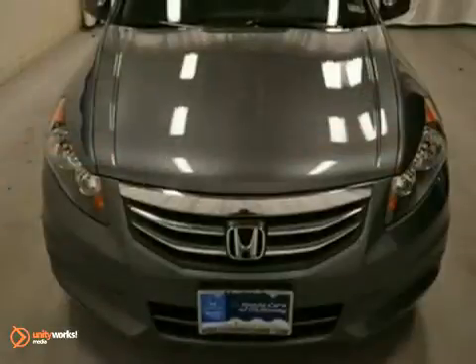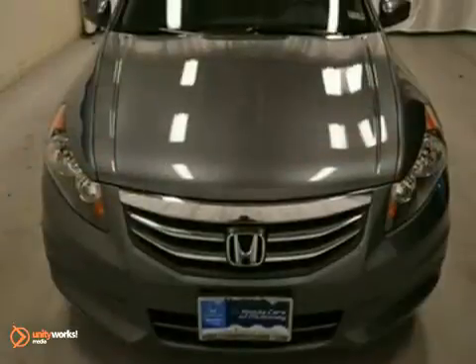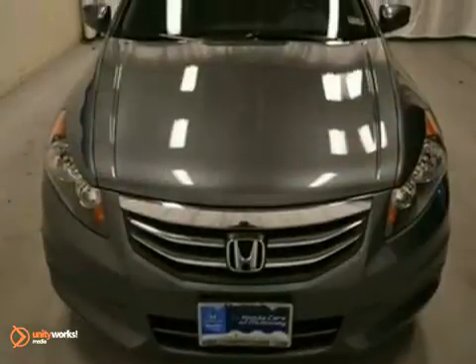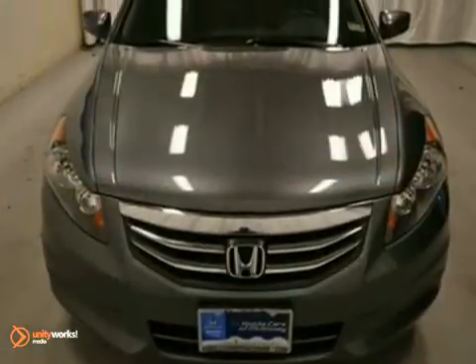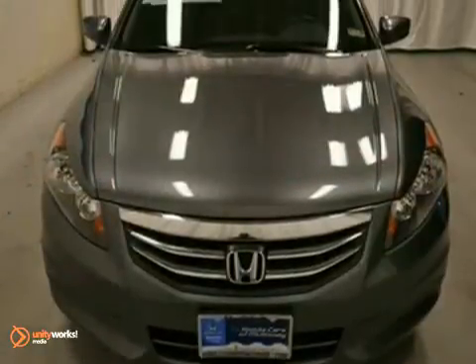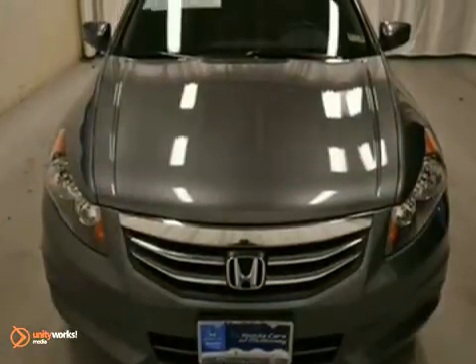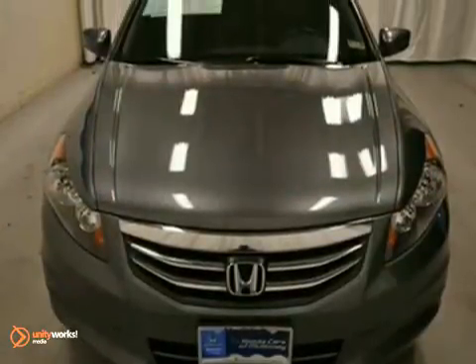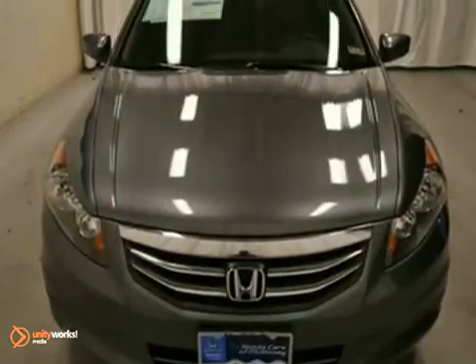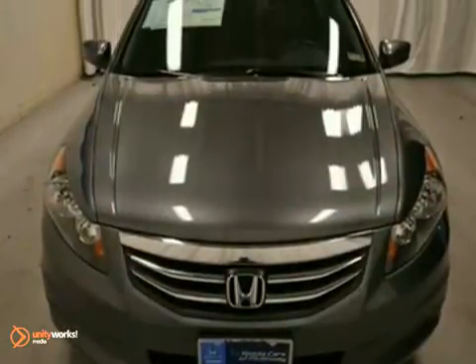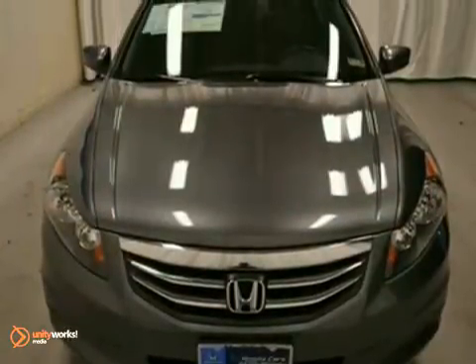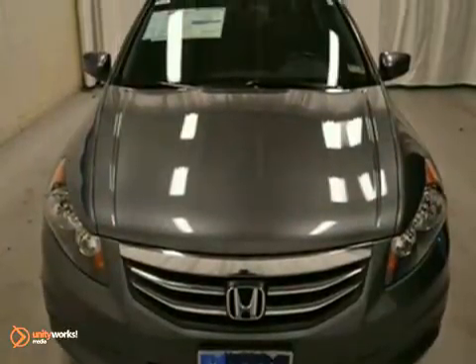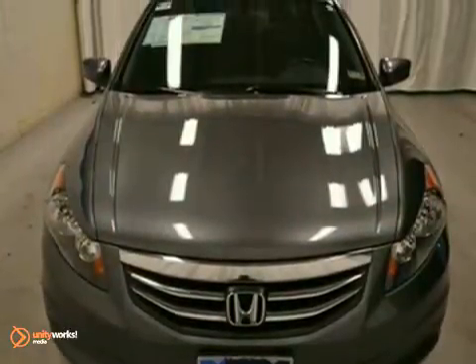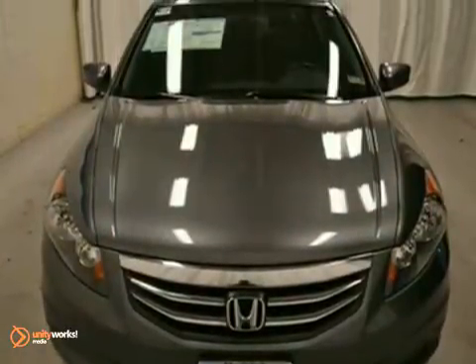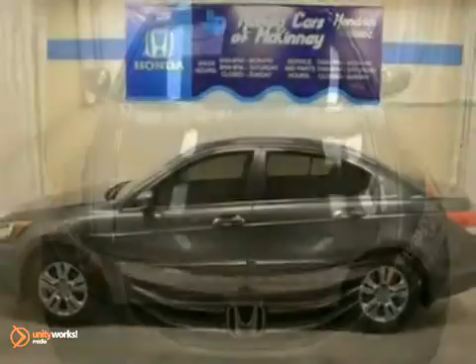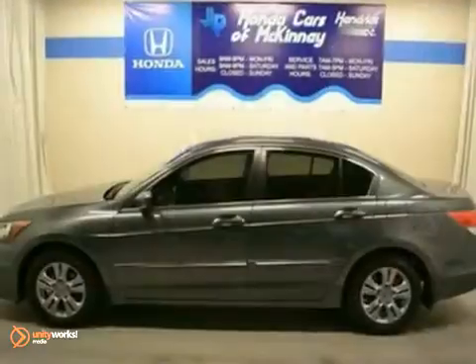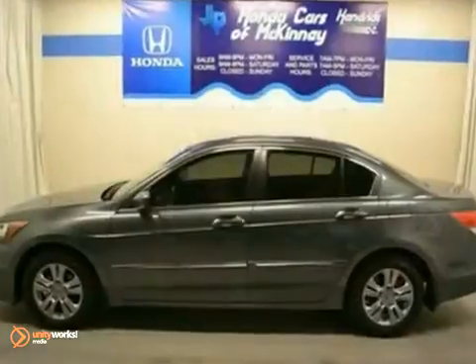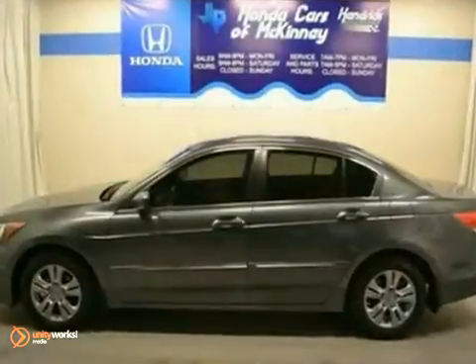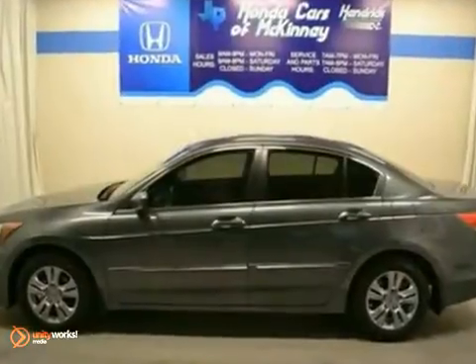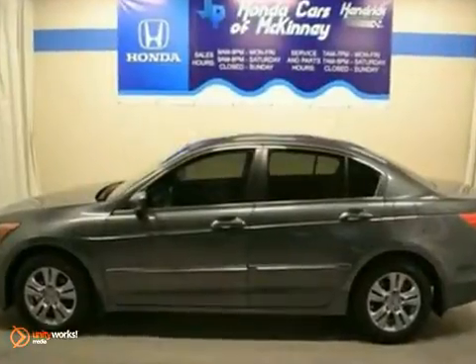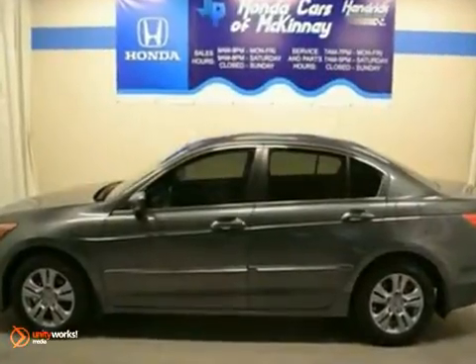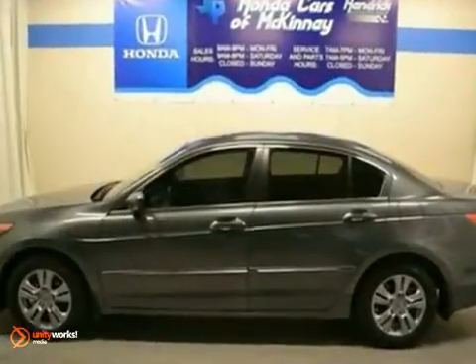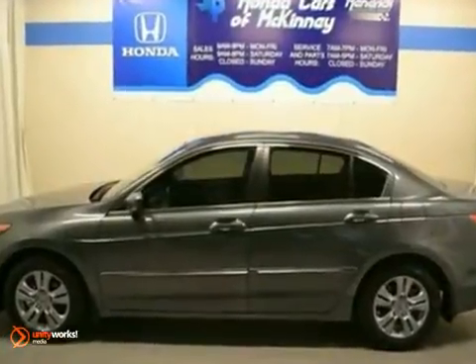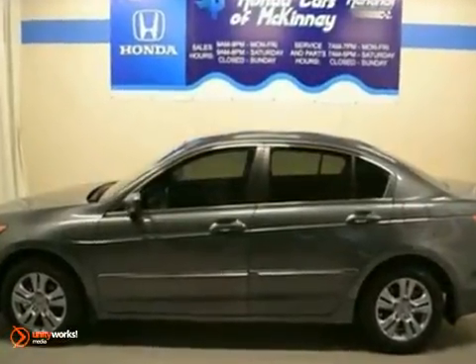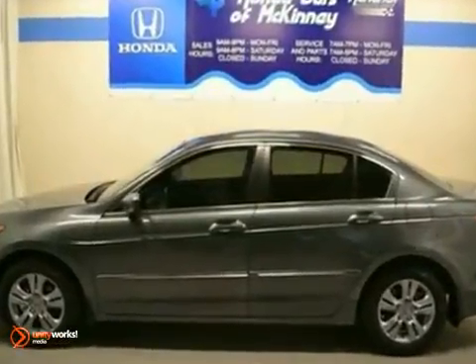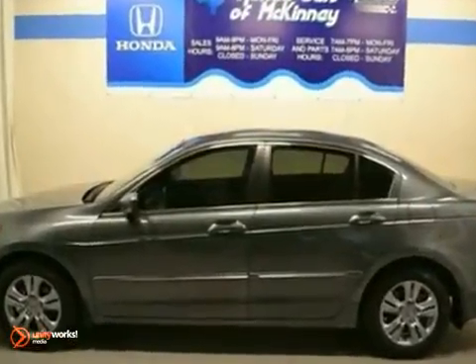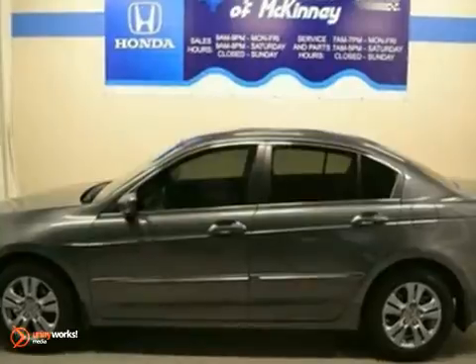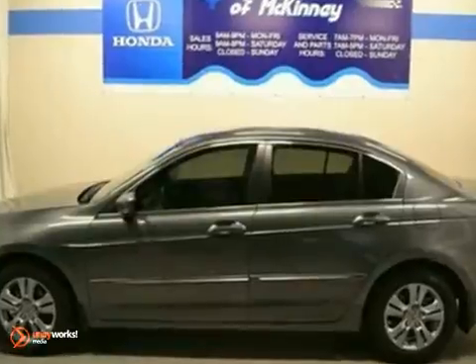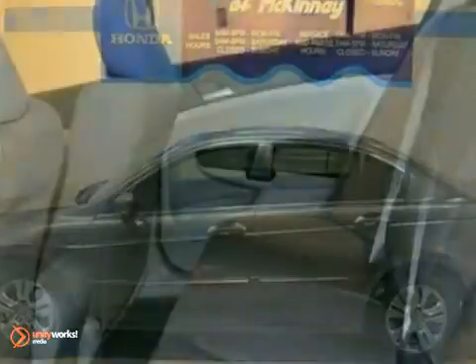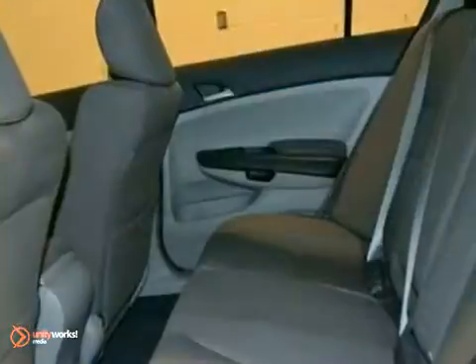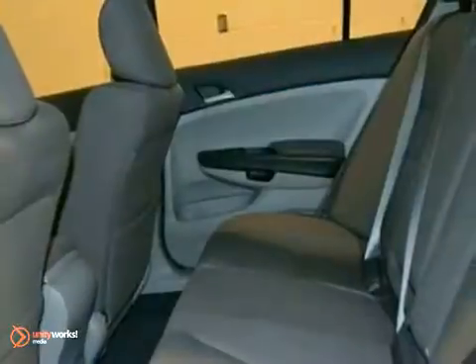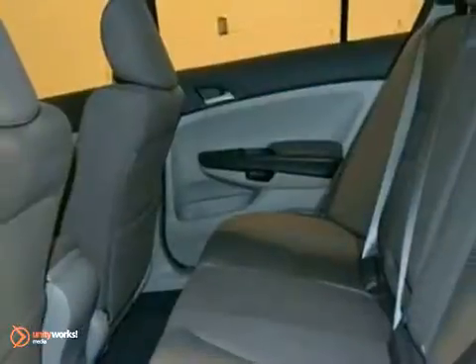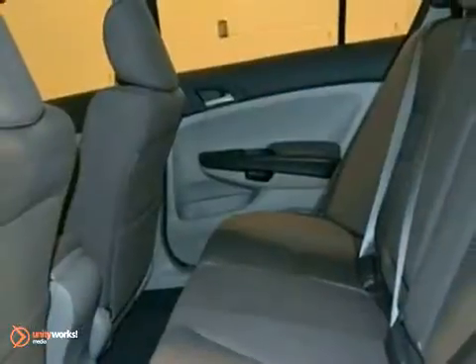It features dynamic stability, a CD player, heated seats, and power windows, locks, and mirrors.